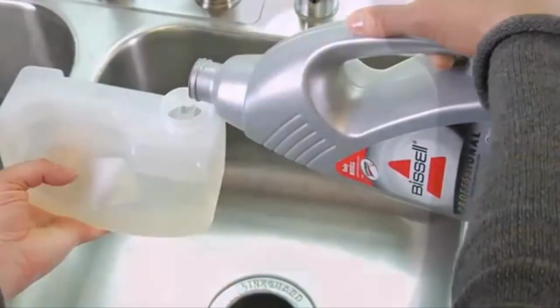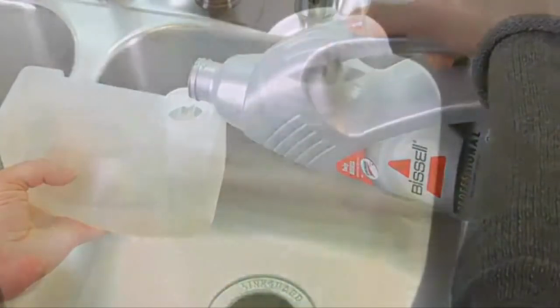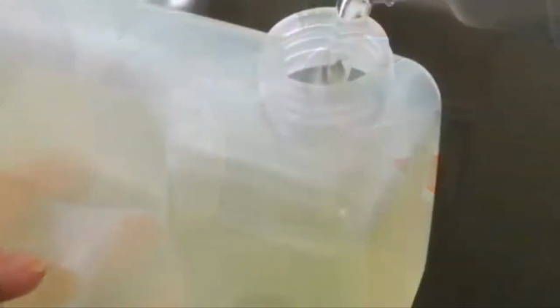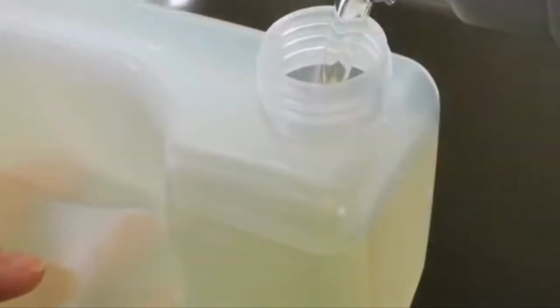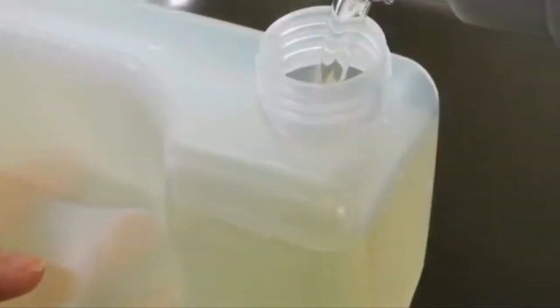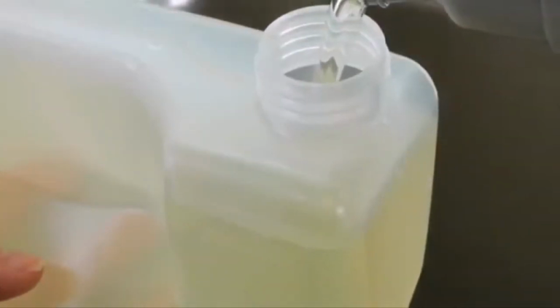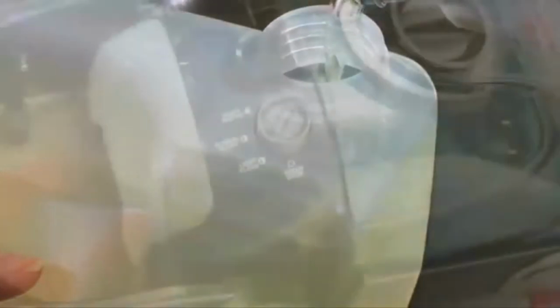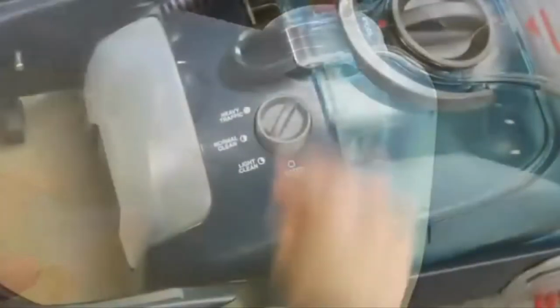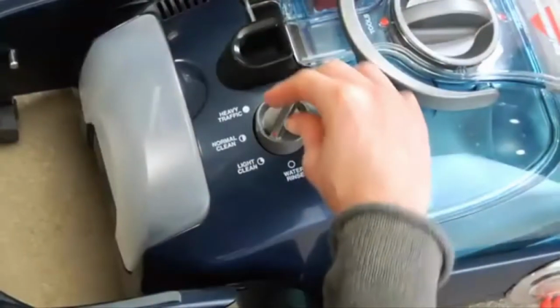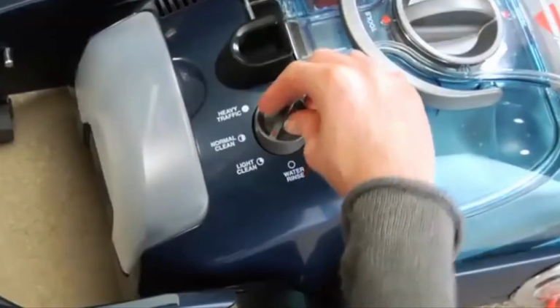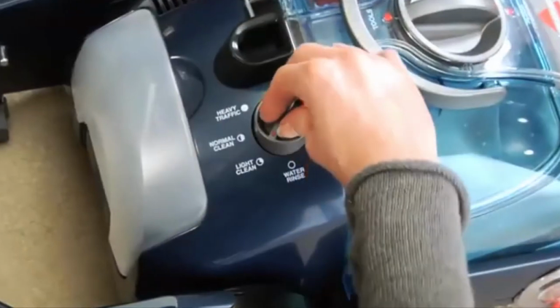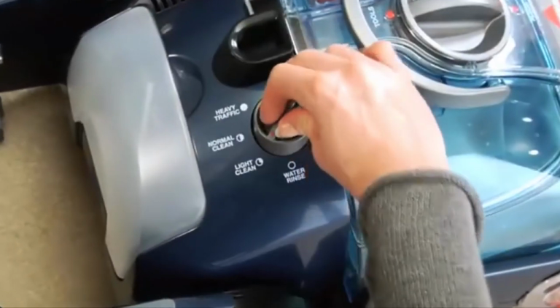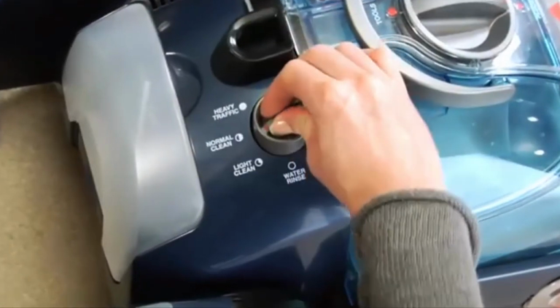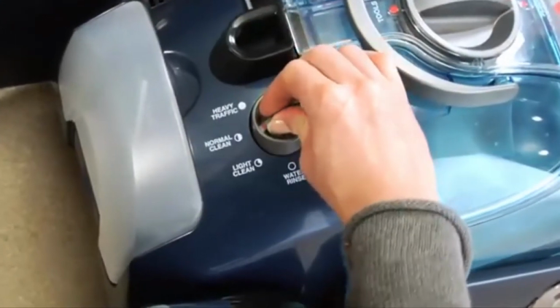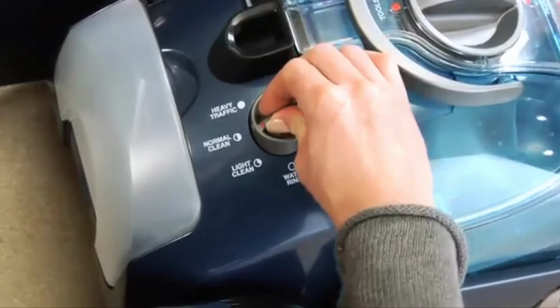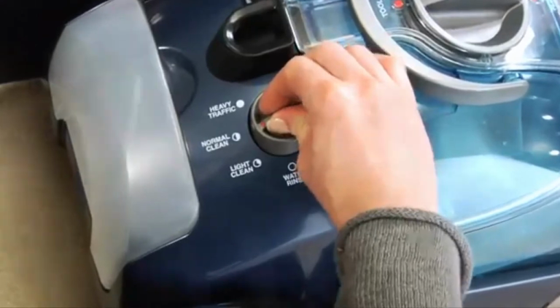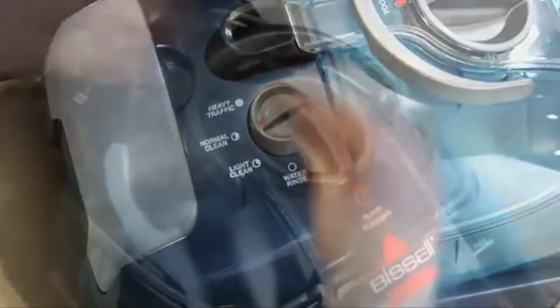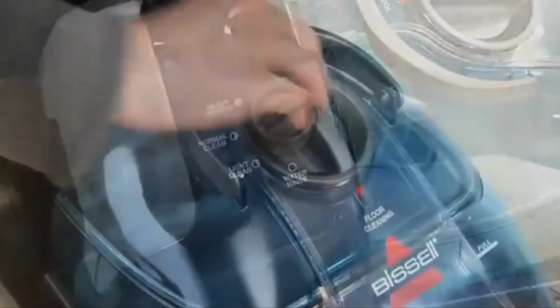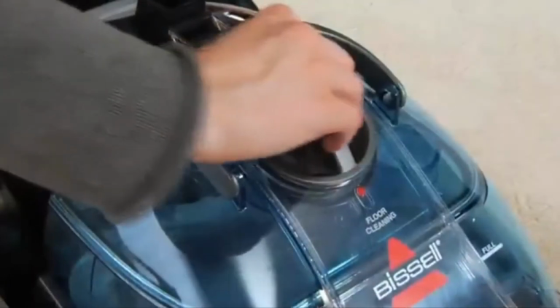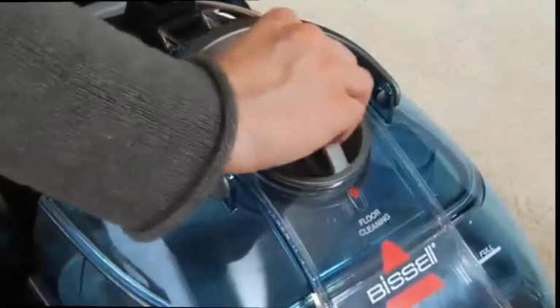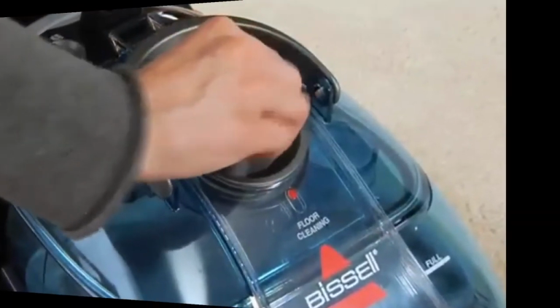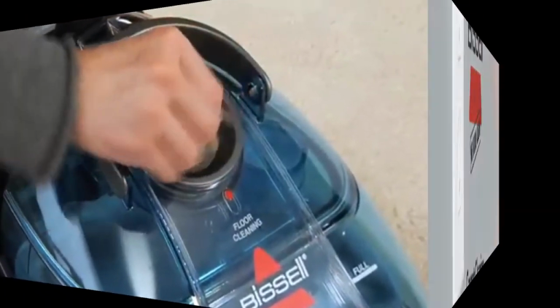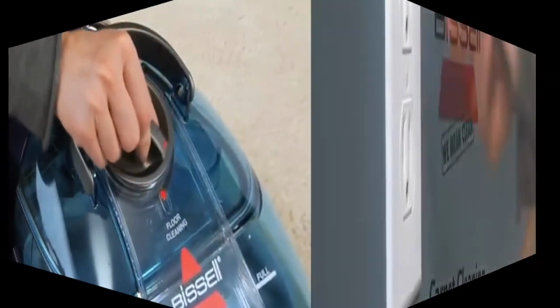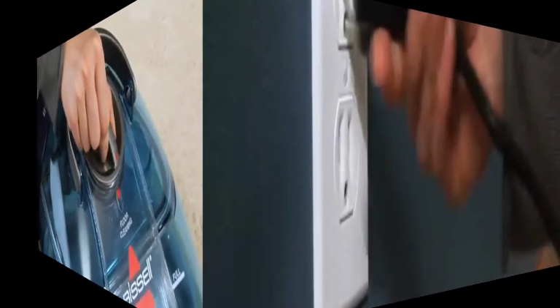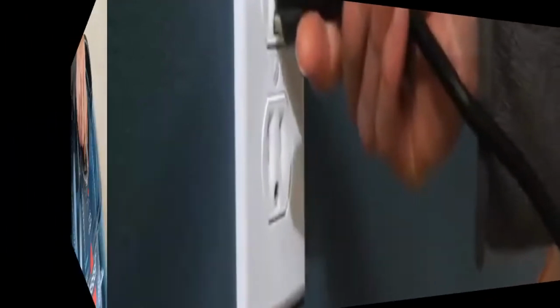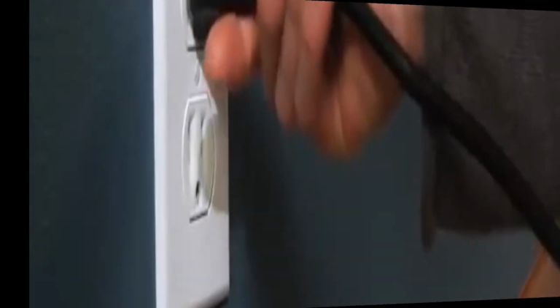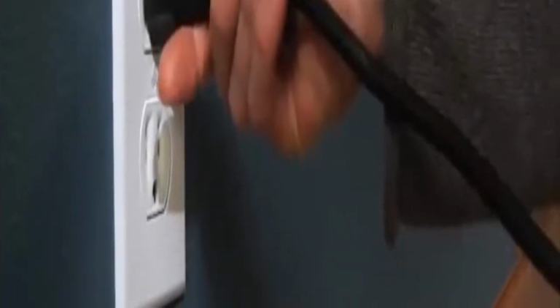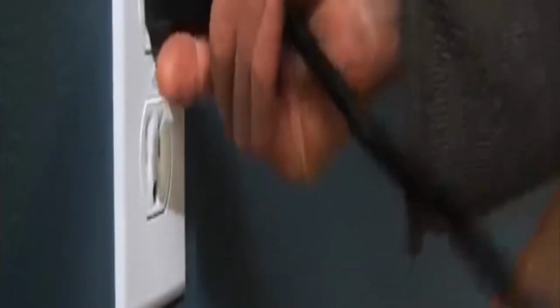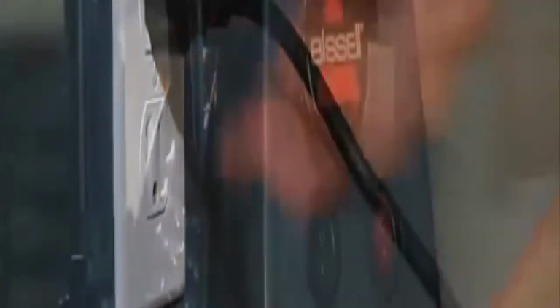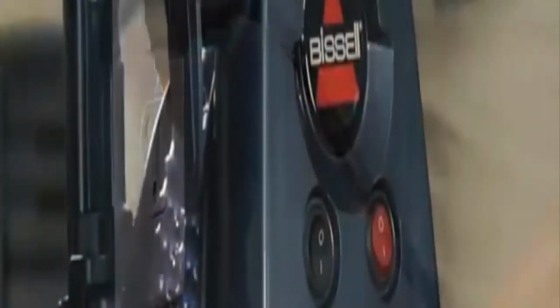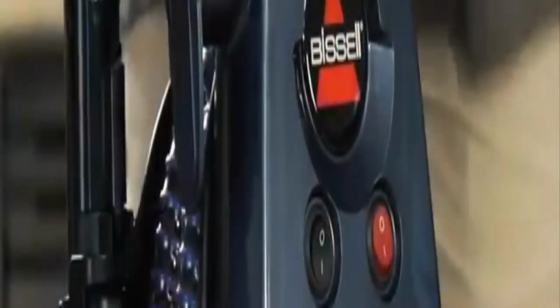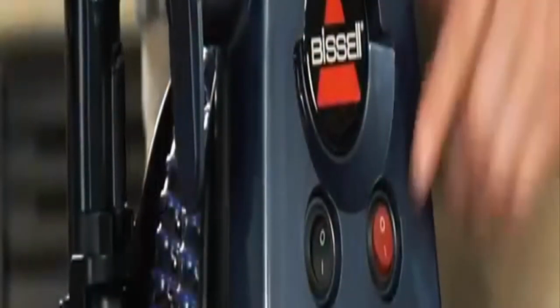That's why we have my newest best friend, the Hoover Smart Wash. This is the only carpet washer that makes deep cleaning literally as easy as vacuuming.